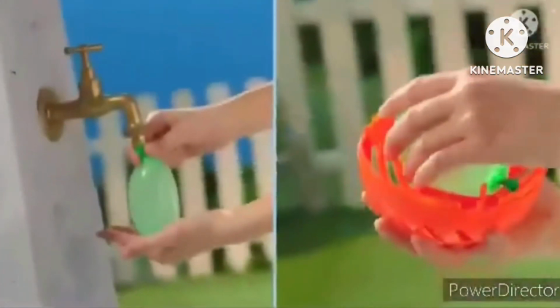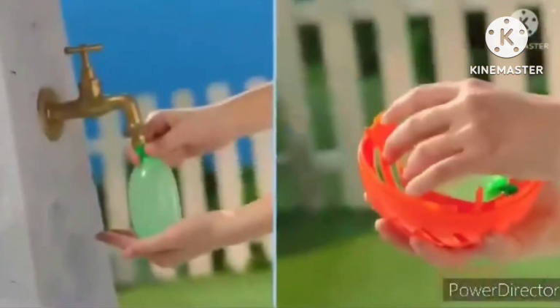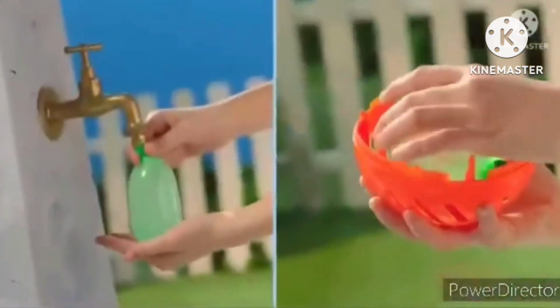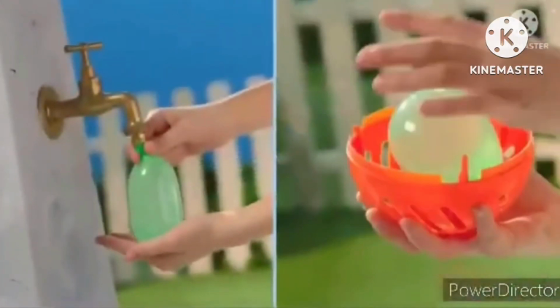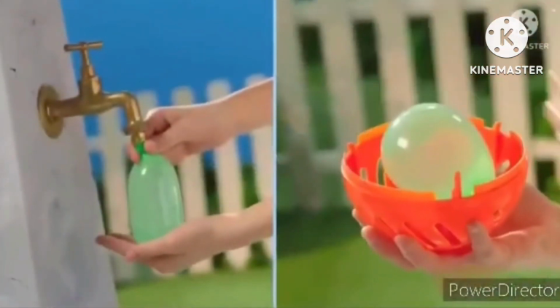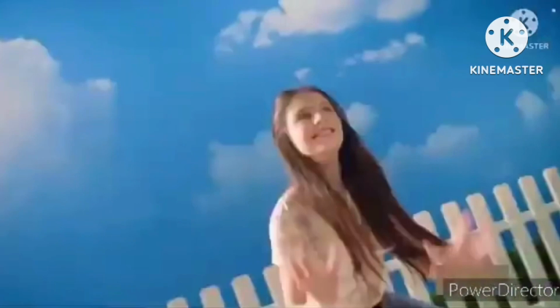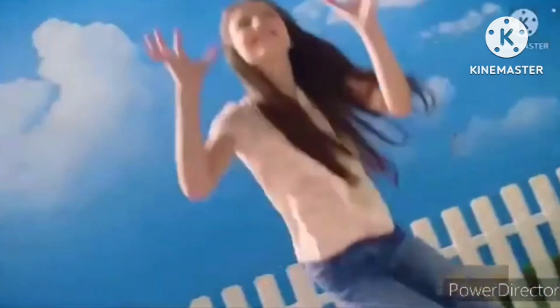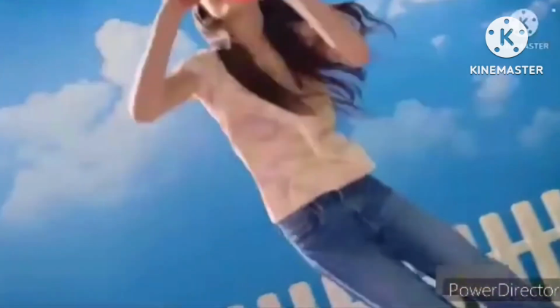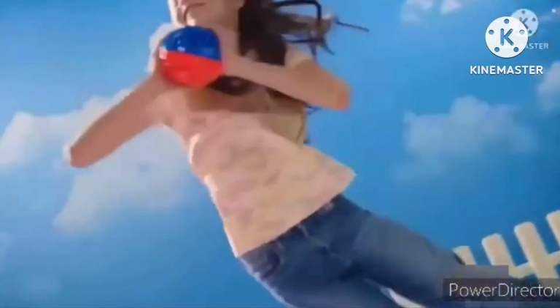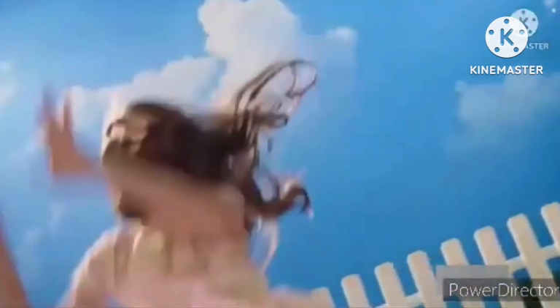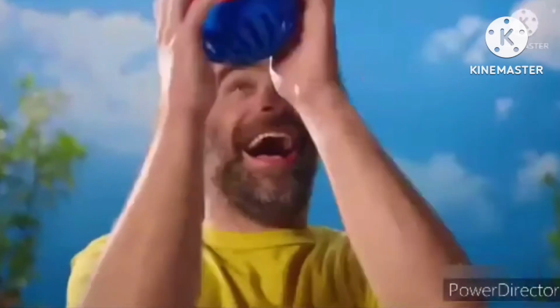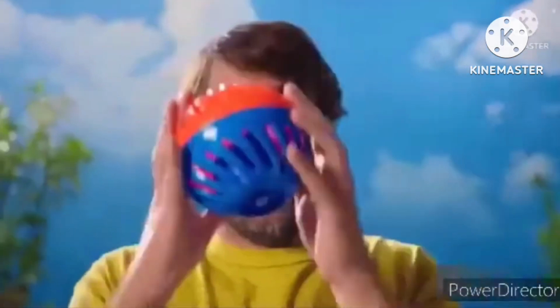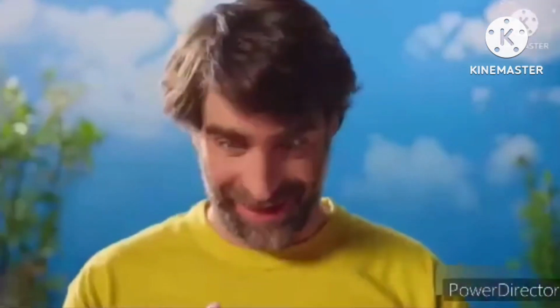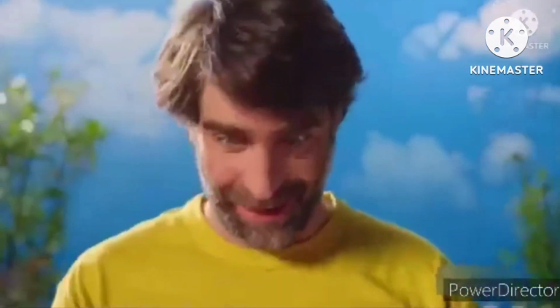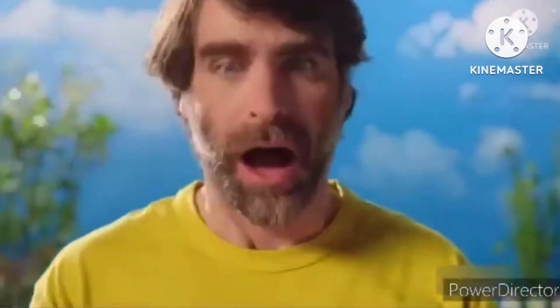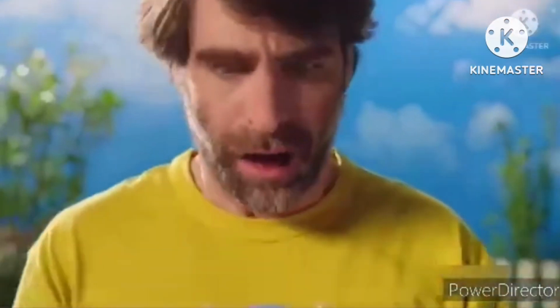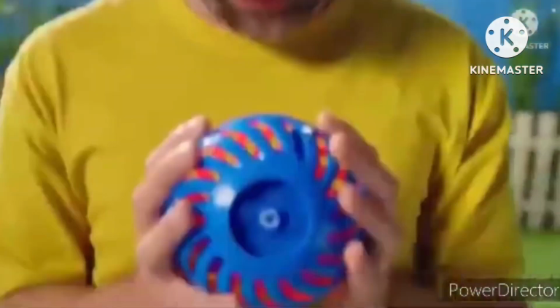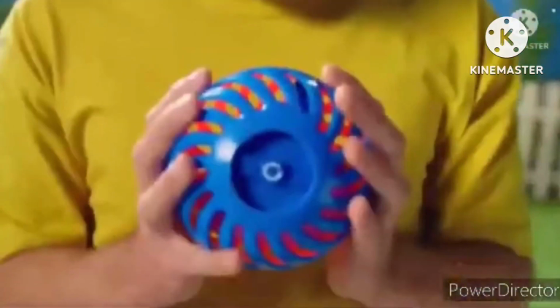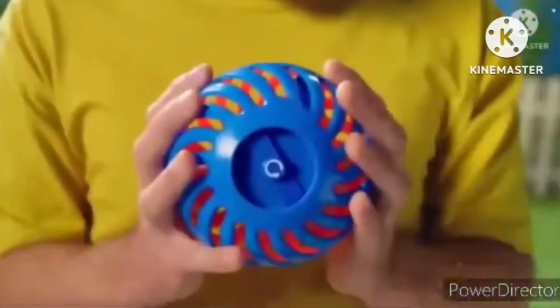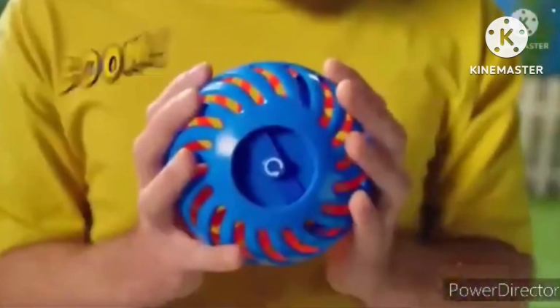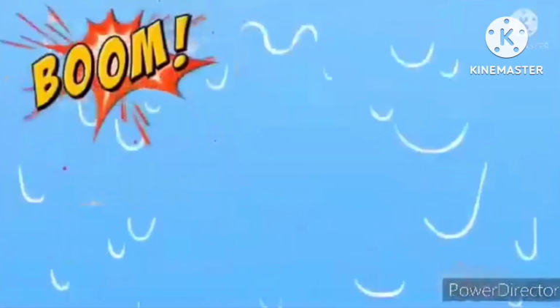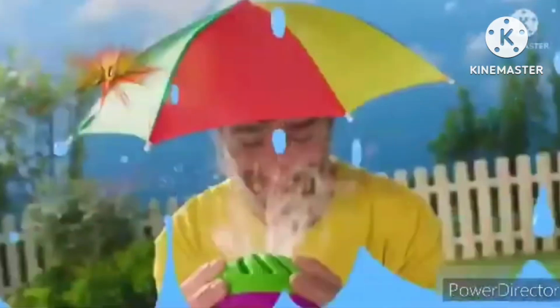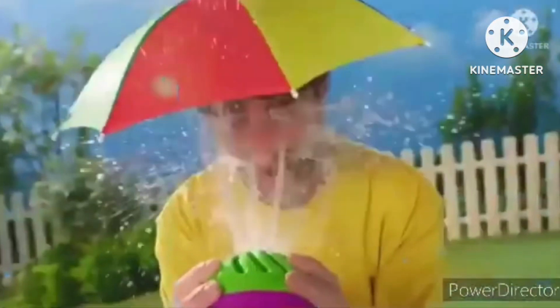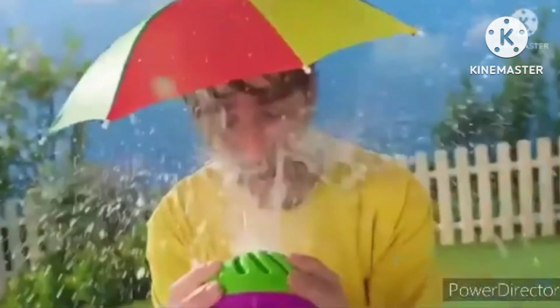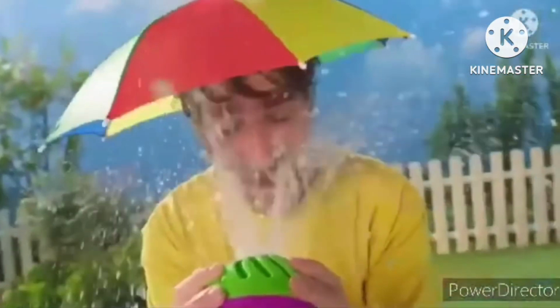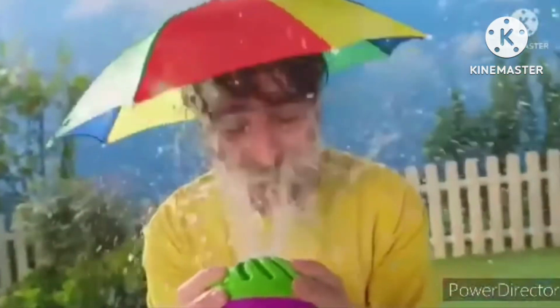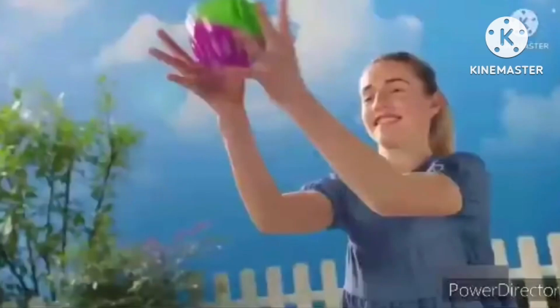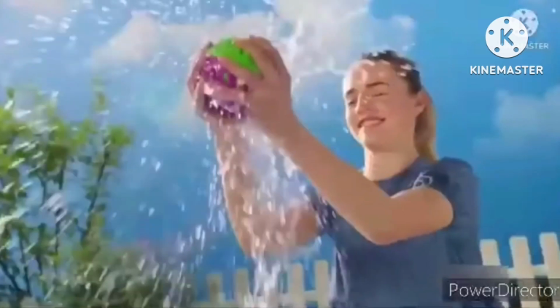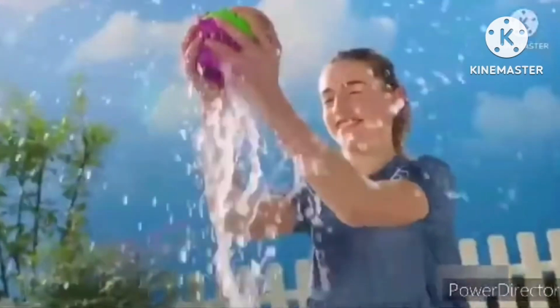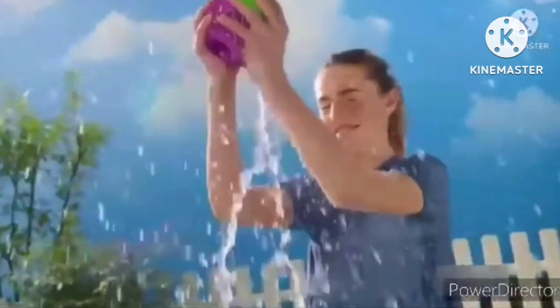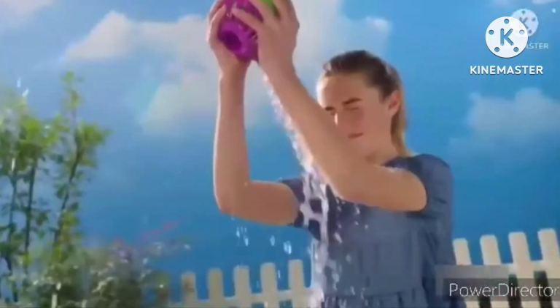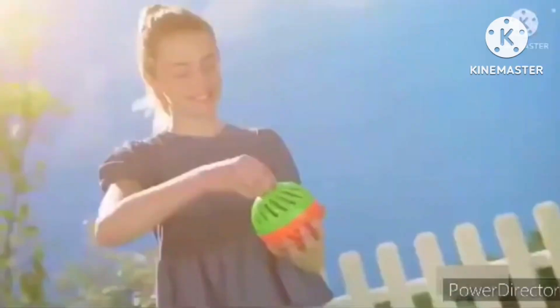Load Splash Out. Pass it. Catch it. Too late. Water not included. But fun is.